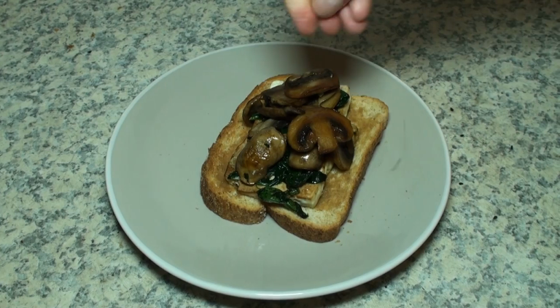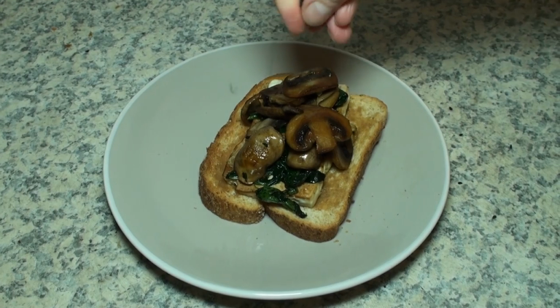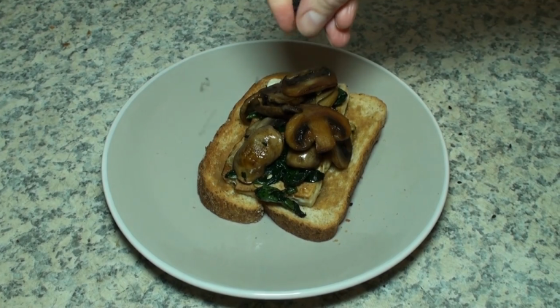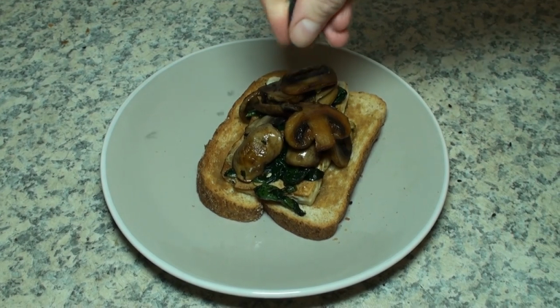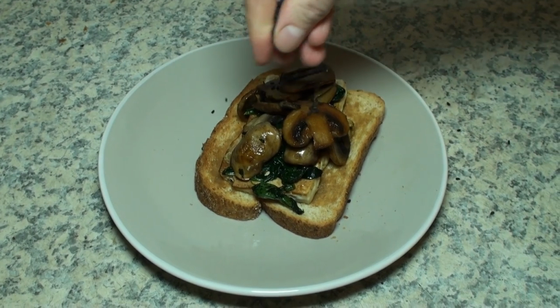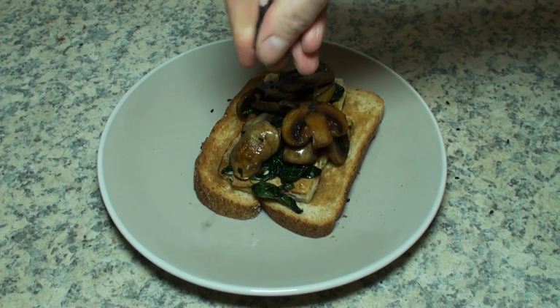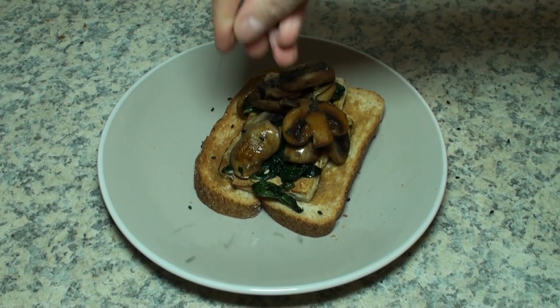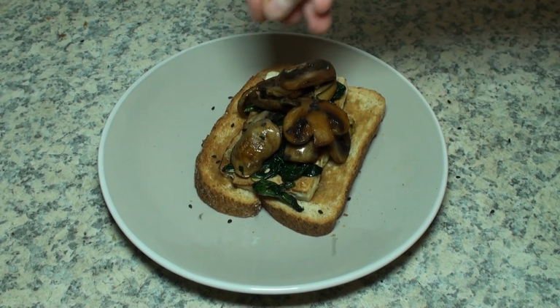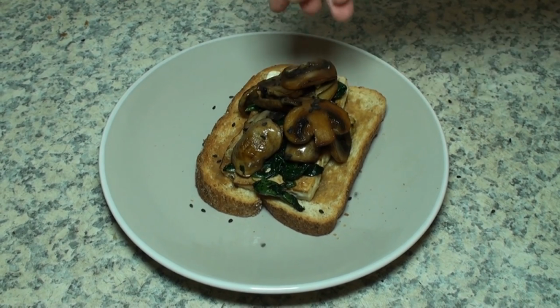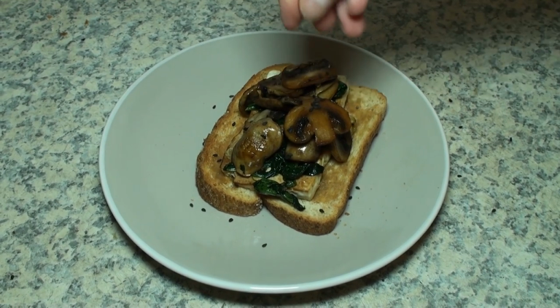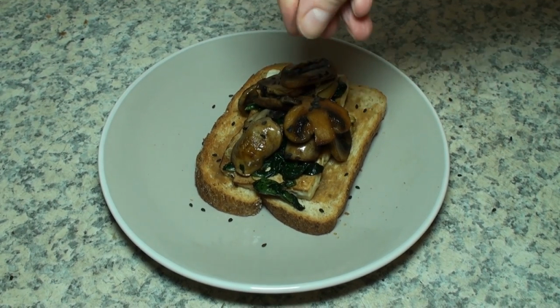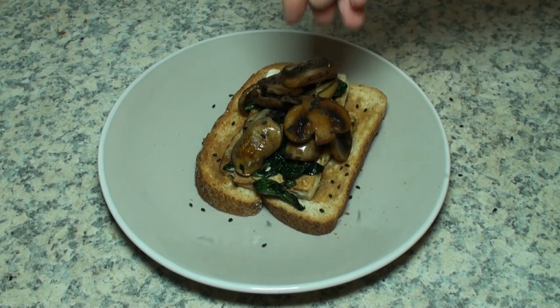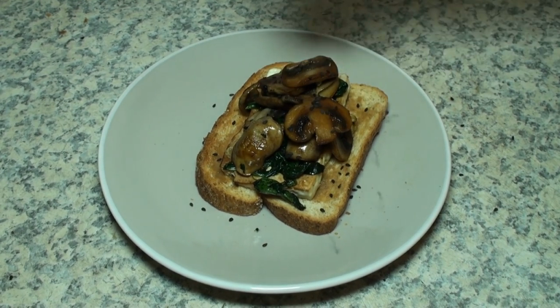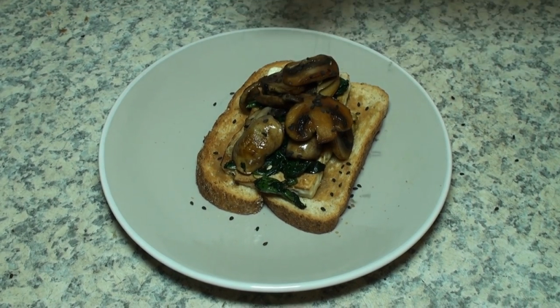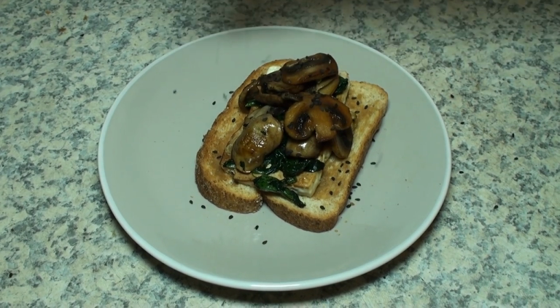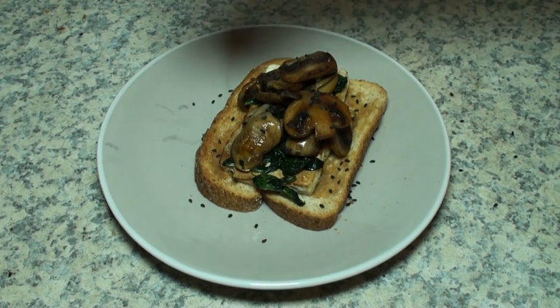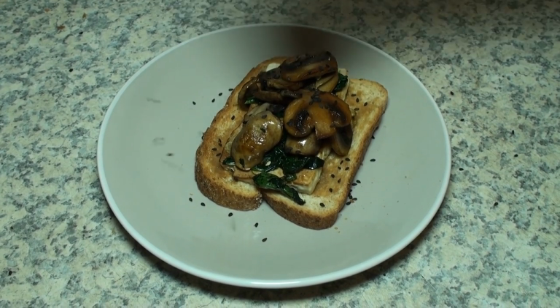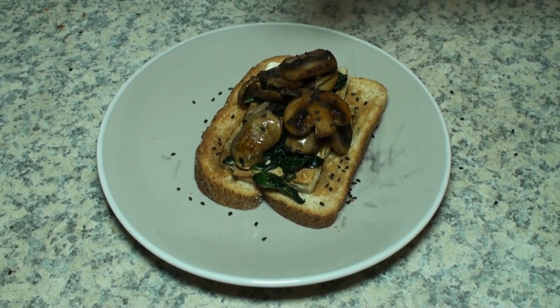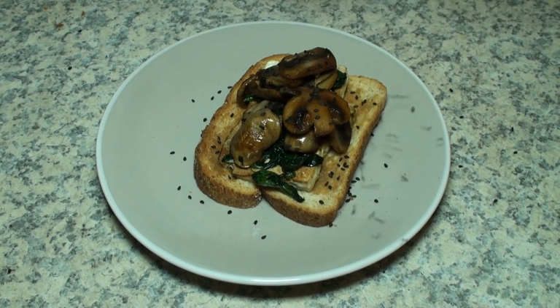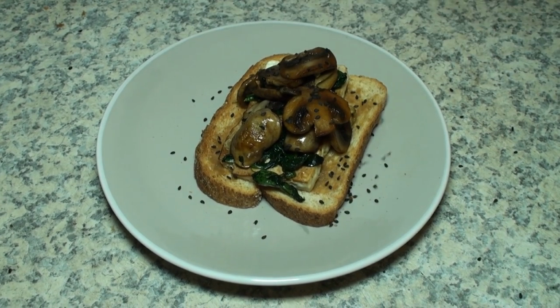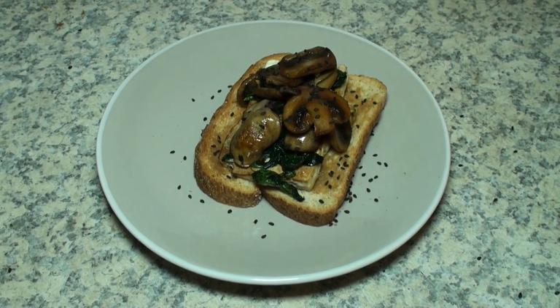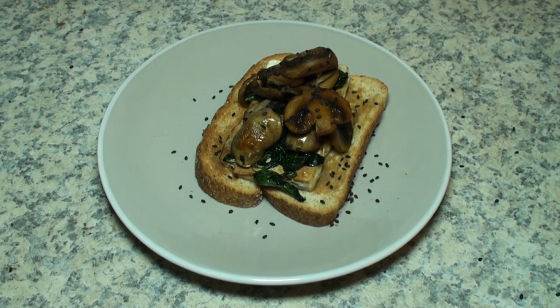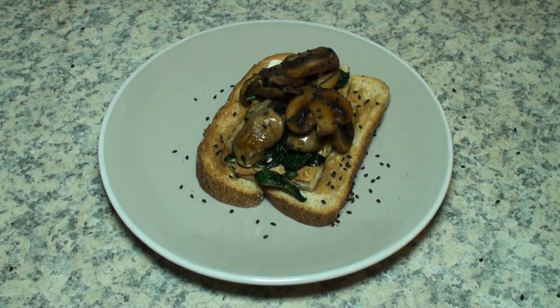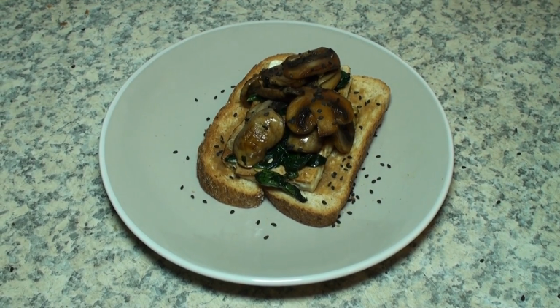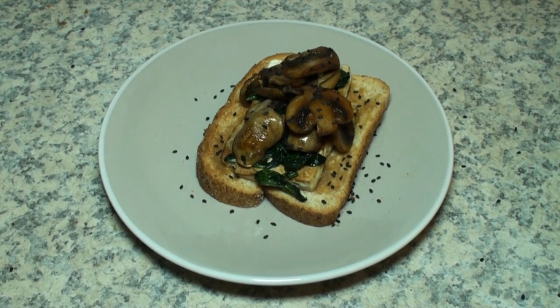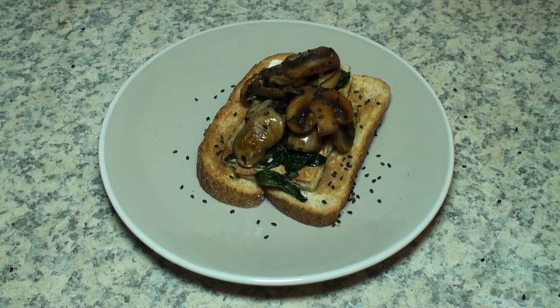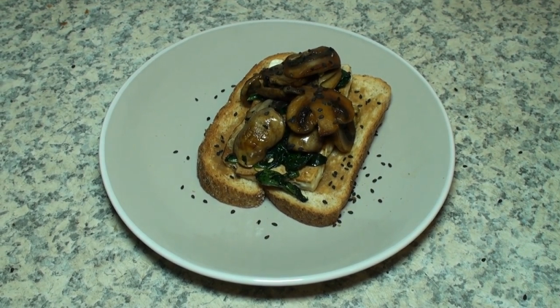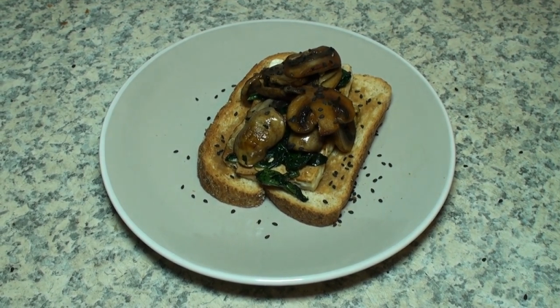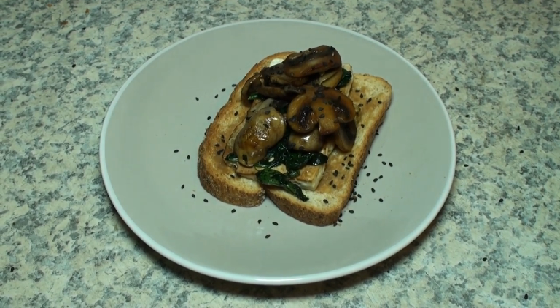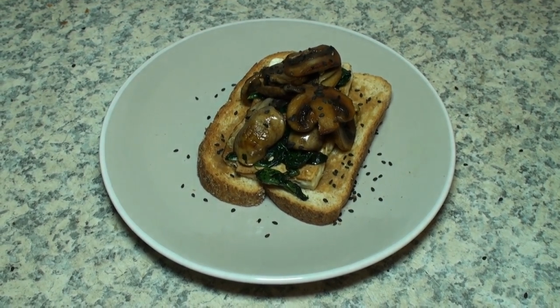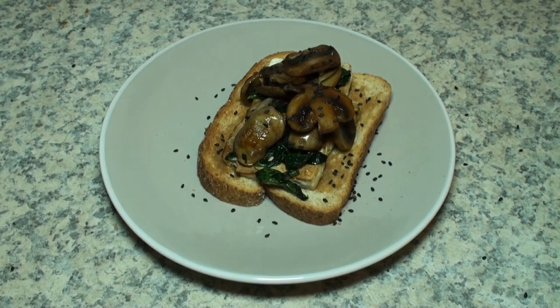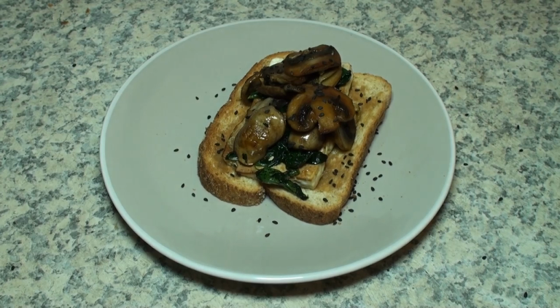I think white sesame seeds might have looked better but I didn't have any. It was pretty tasty.